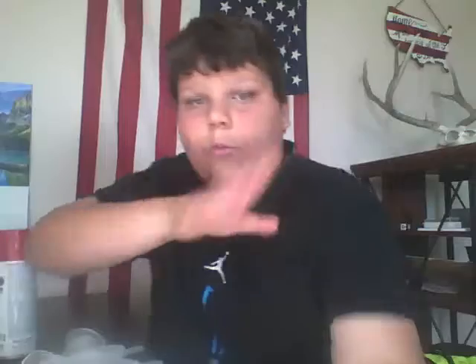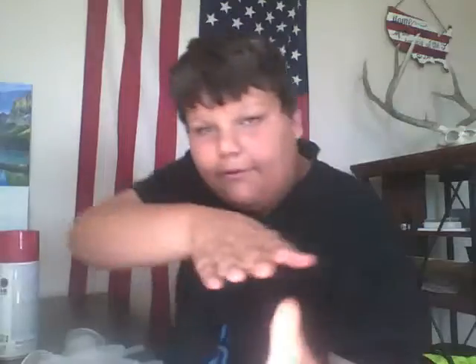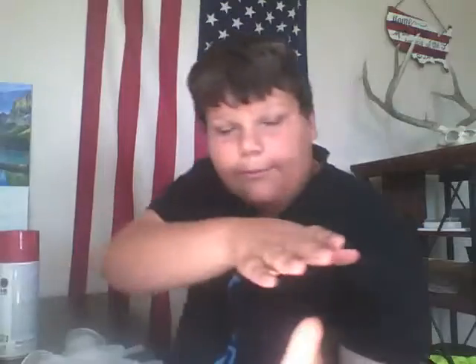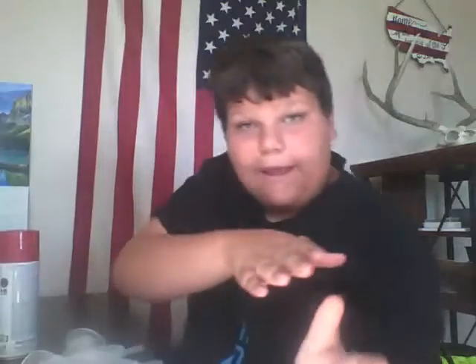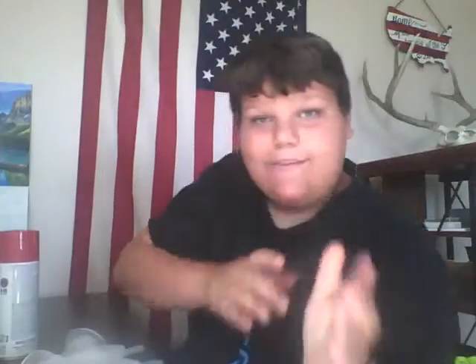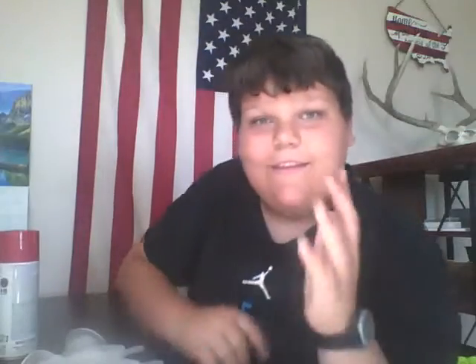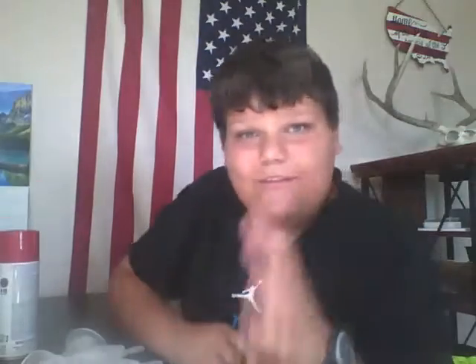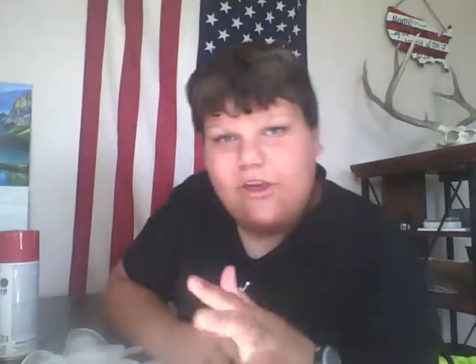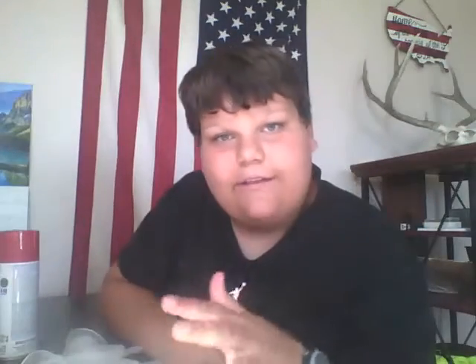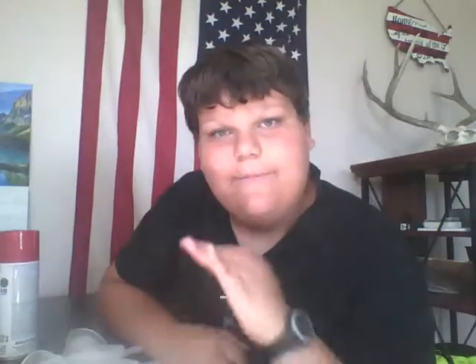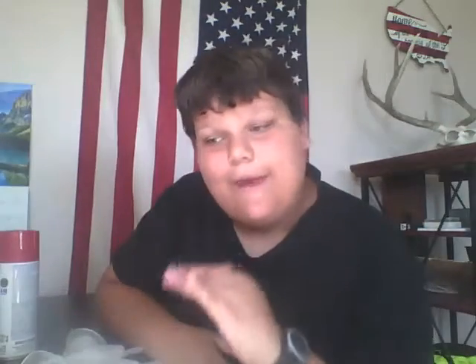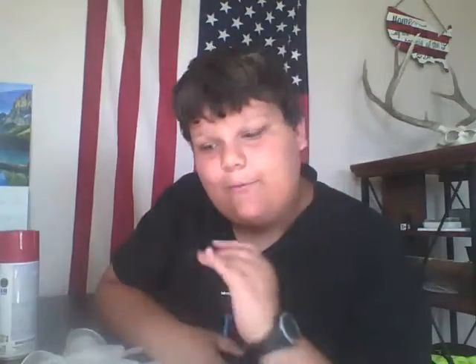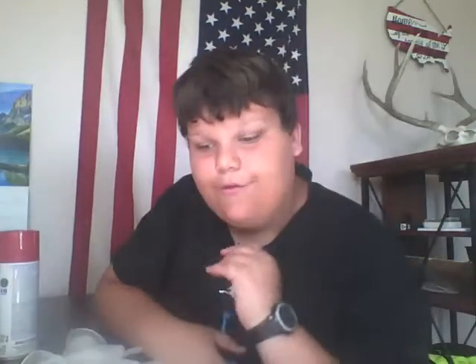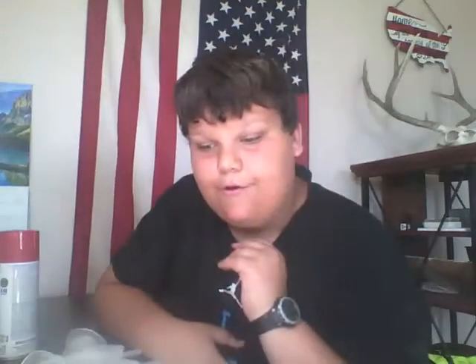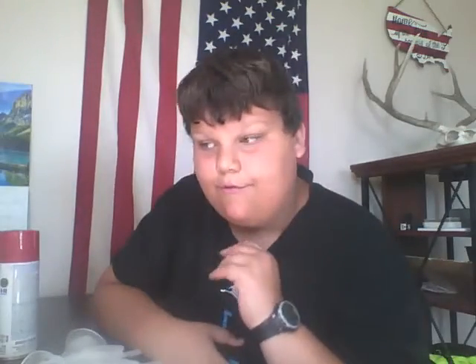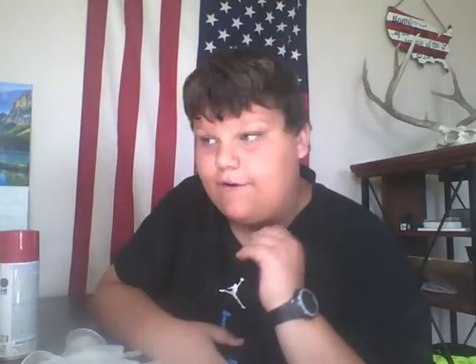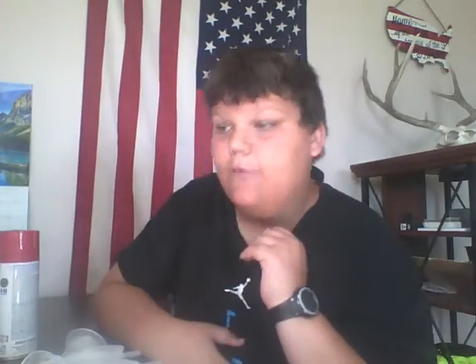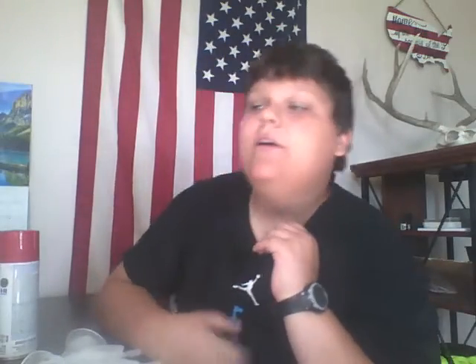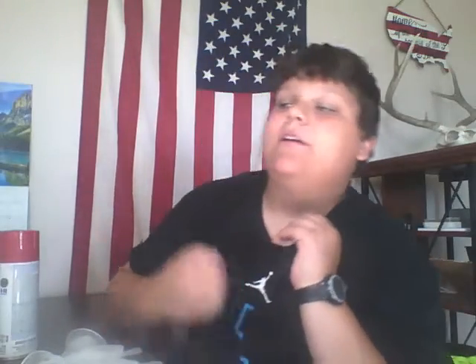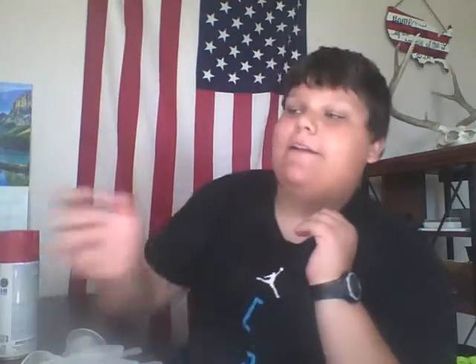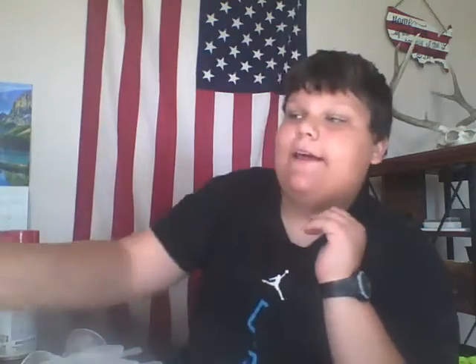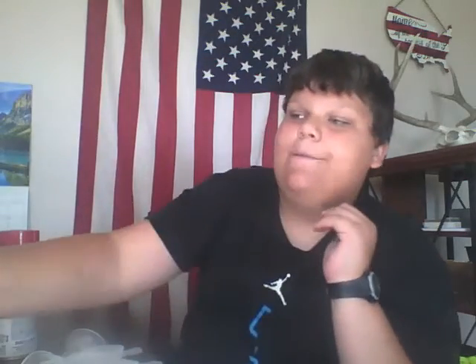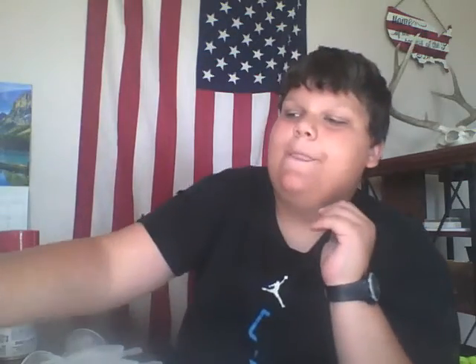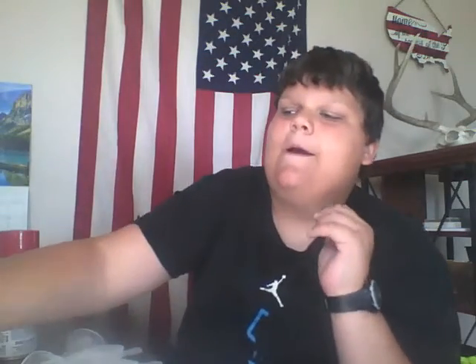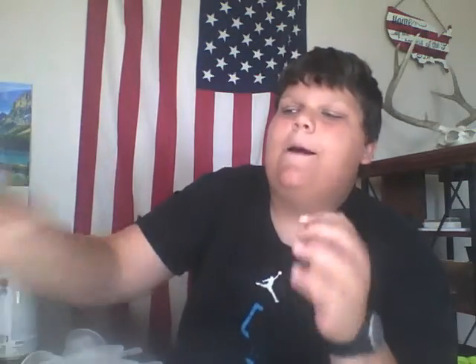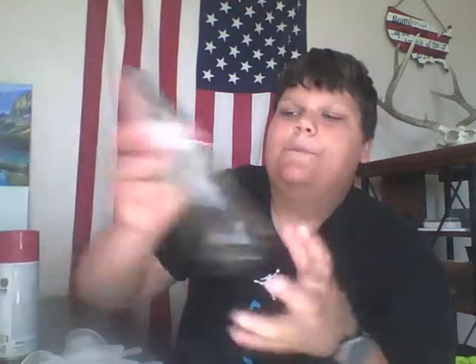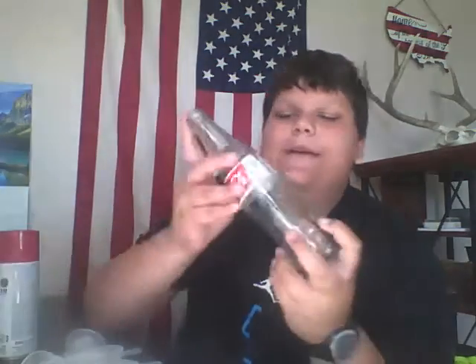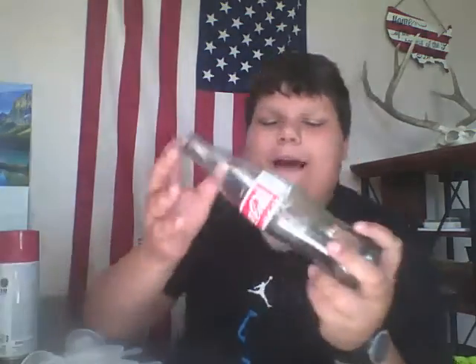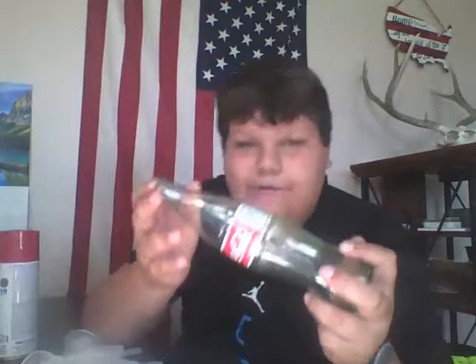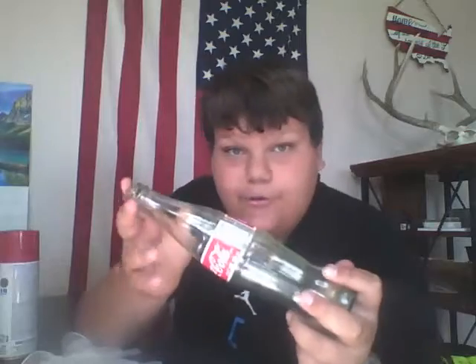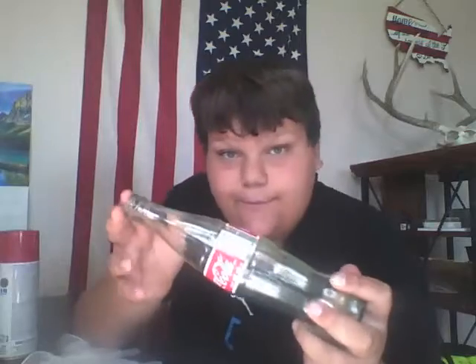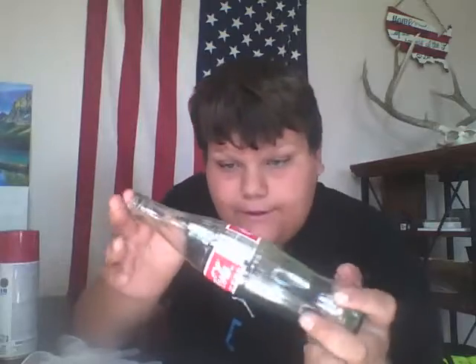What's up guys, it's Jackson back with another video. Today I'm going to be hydro dipping.